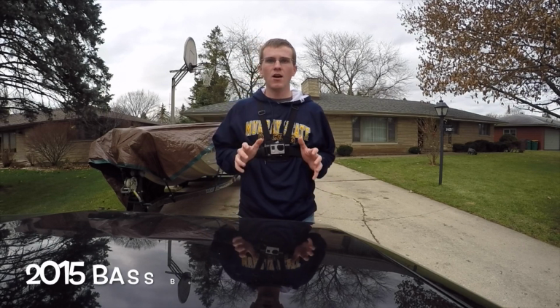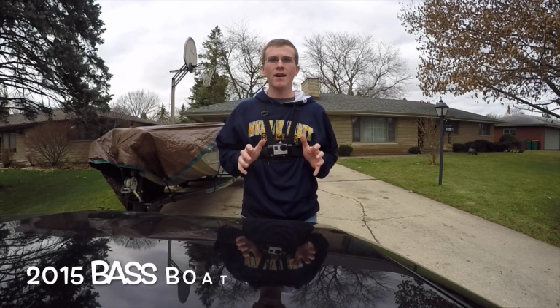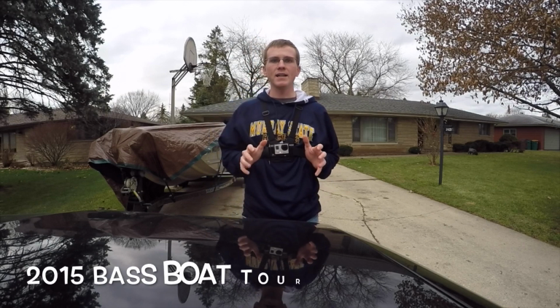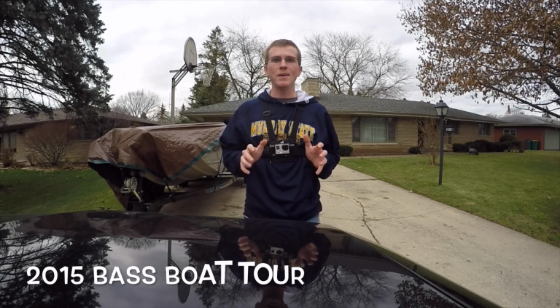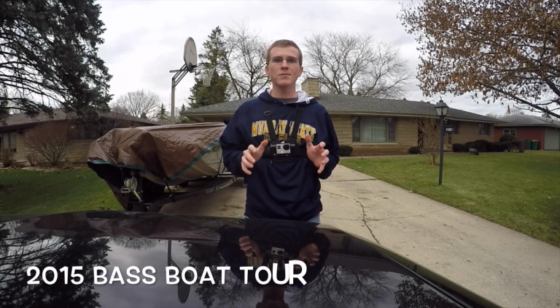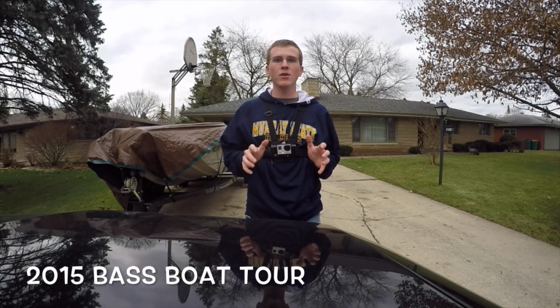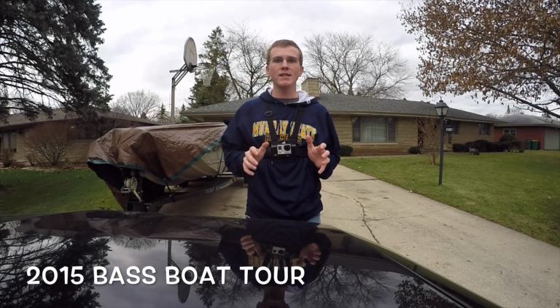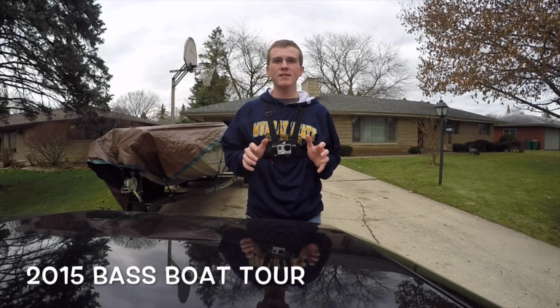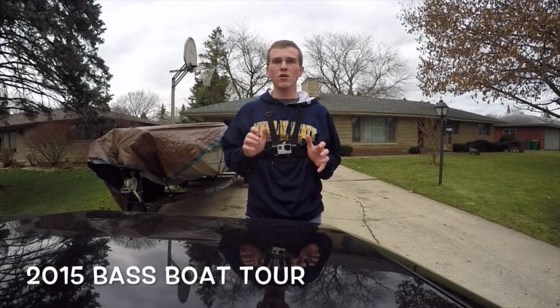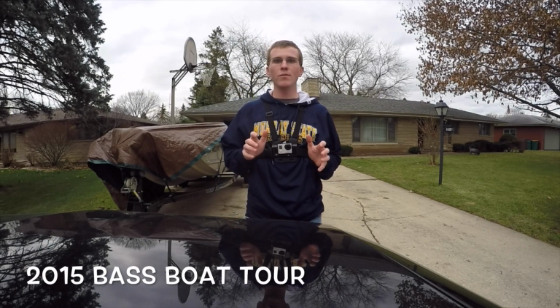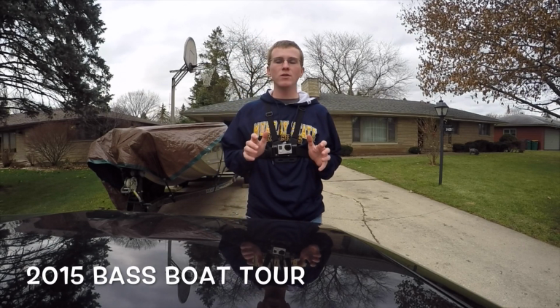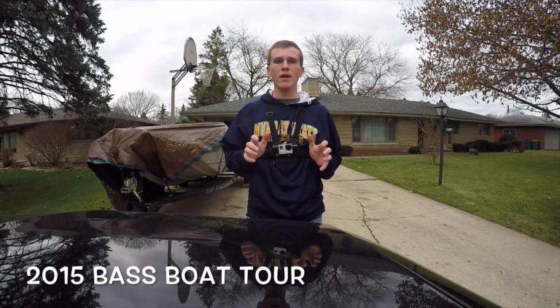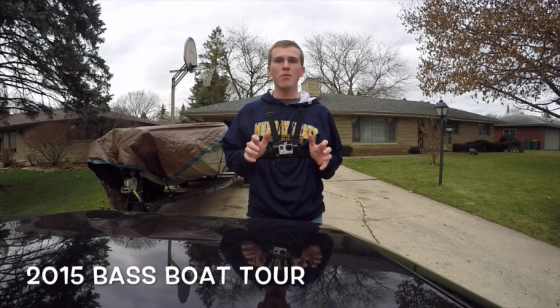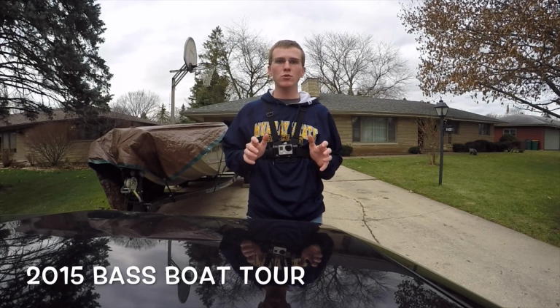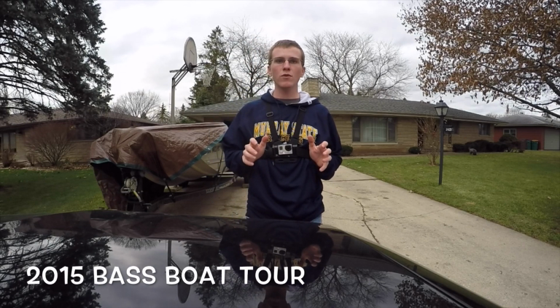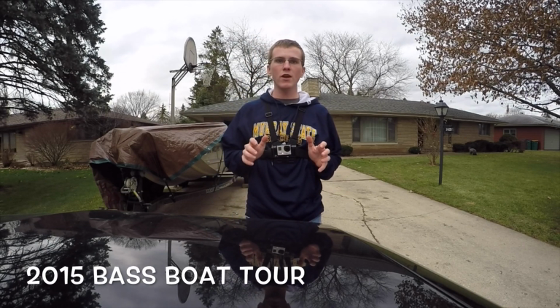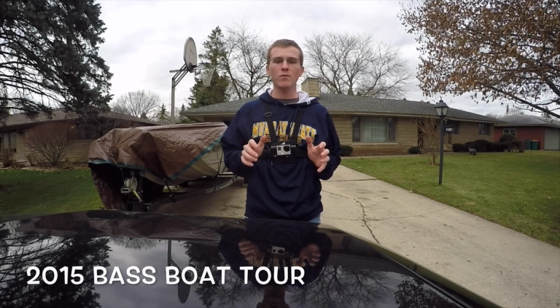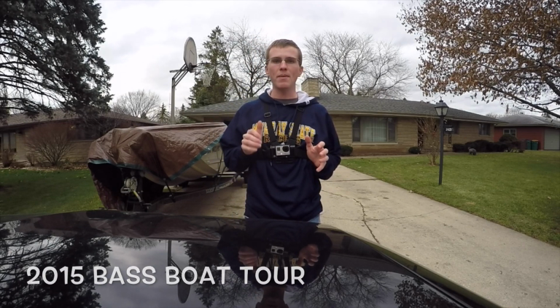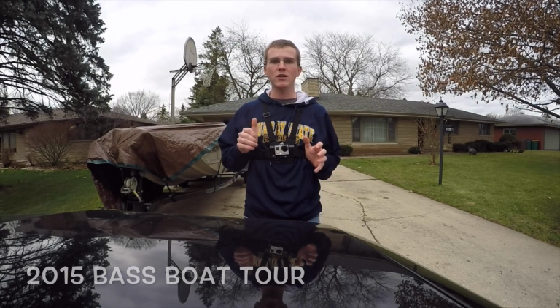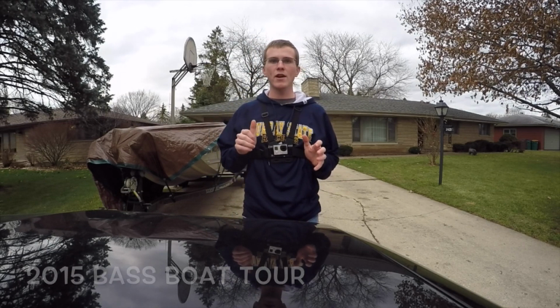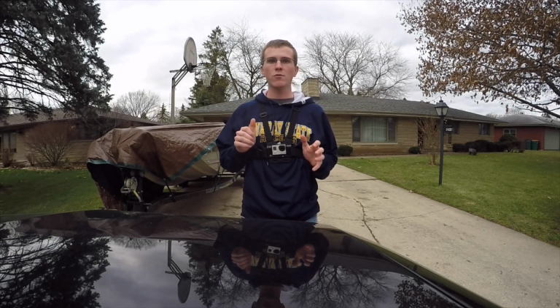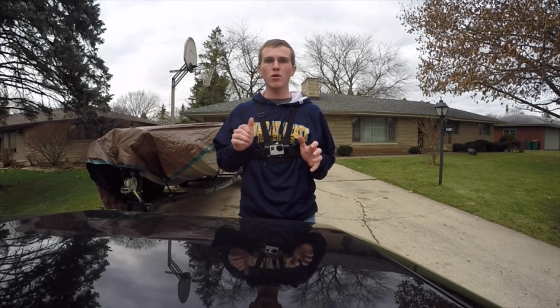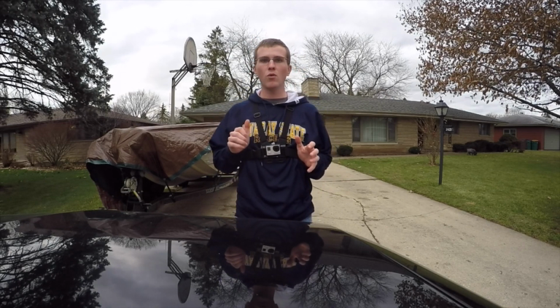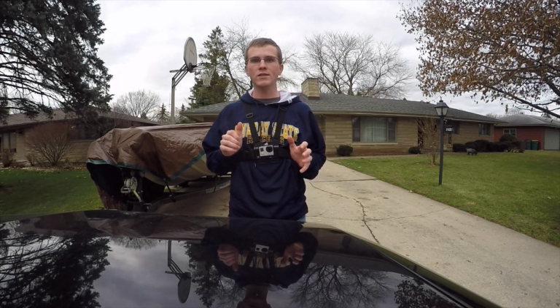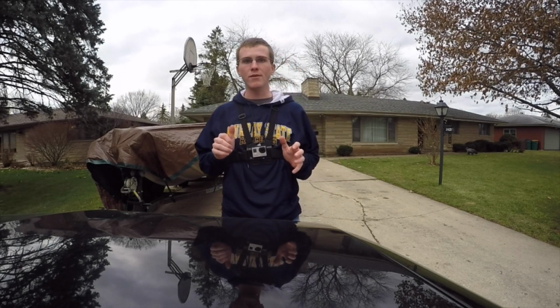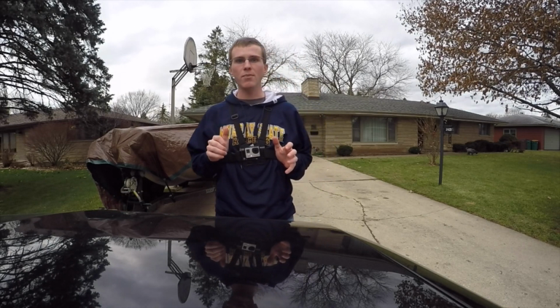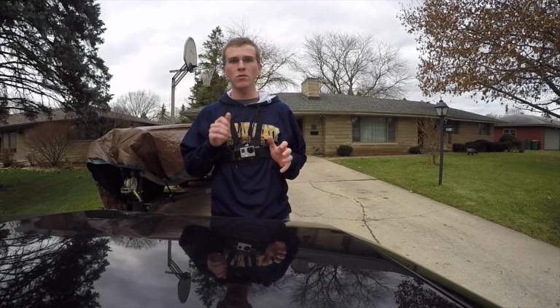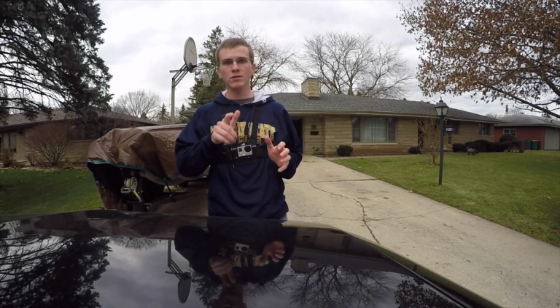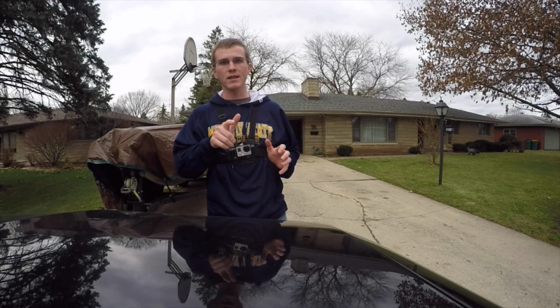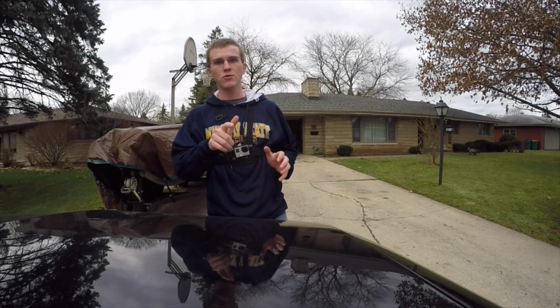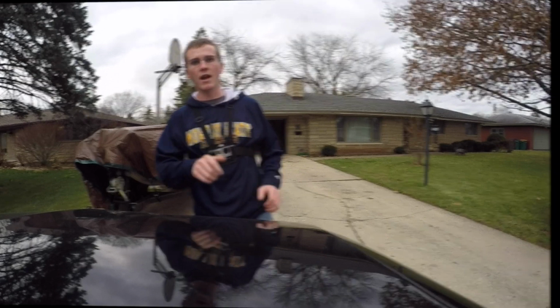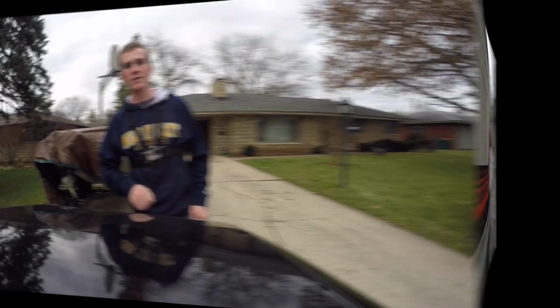Alright guys, Bassettville96 here going to be doing a boat tour video of my Bass Tracker Pro 170 boat. Stay tuned guys.